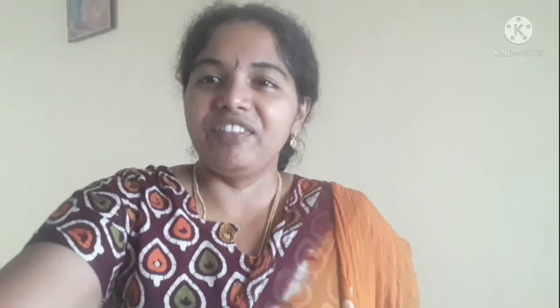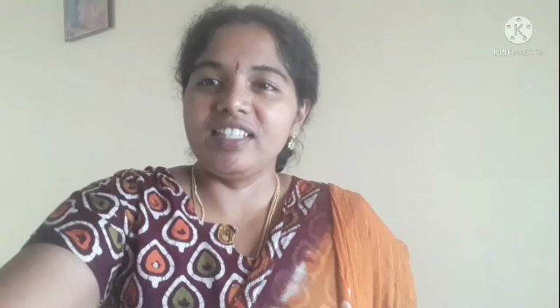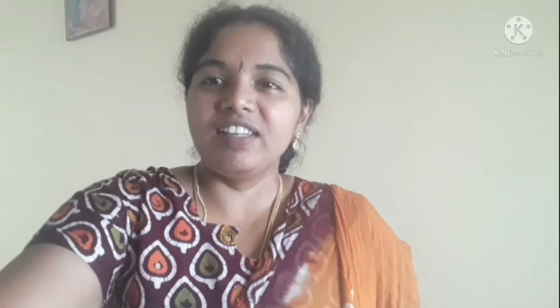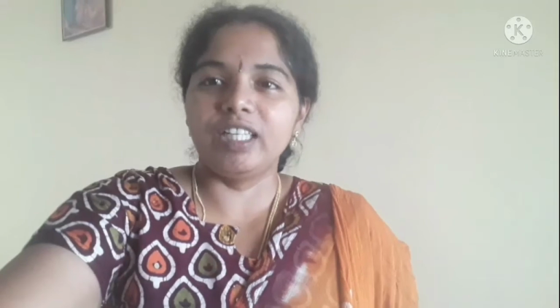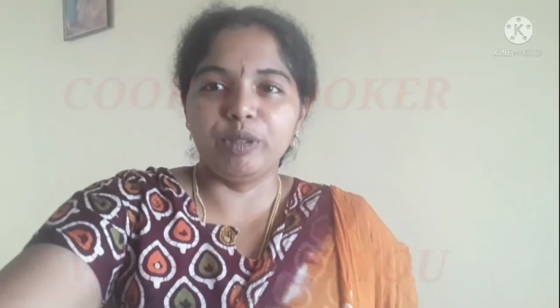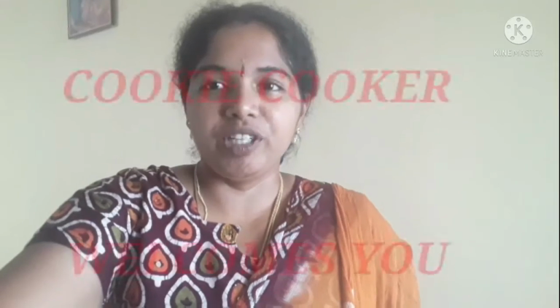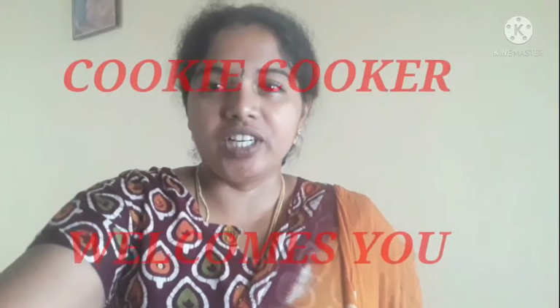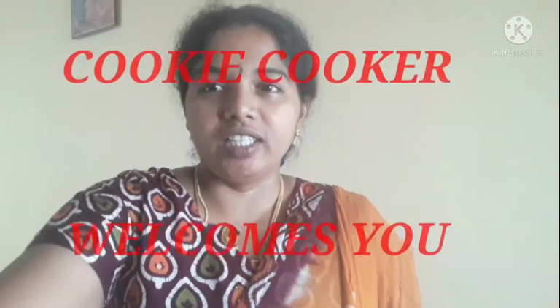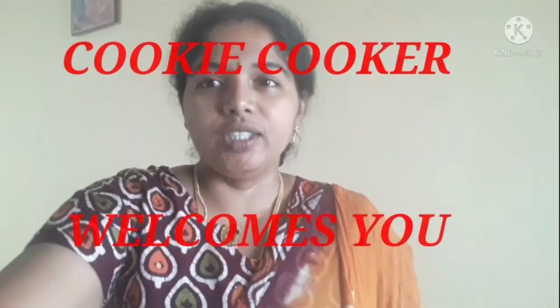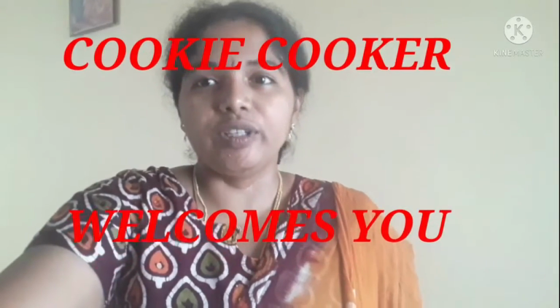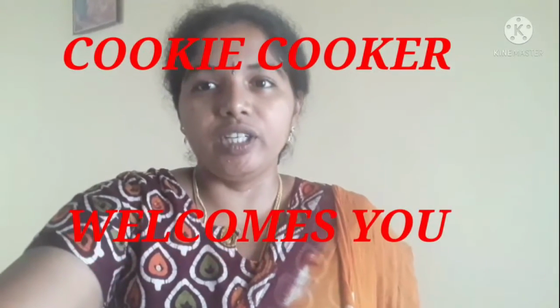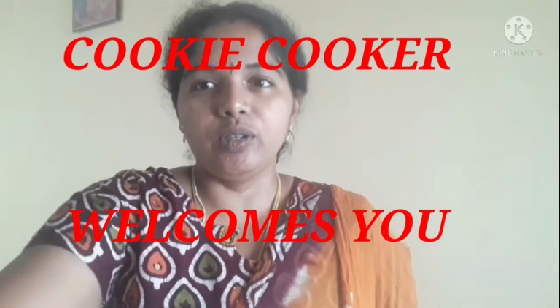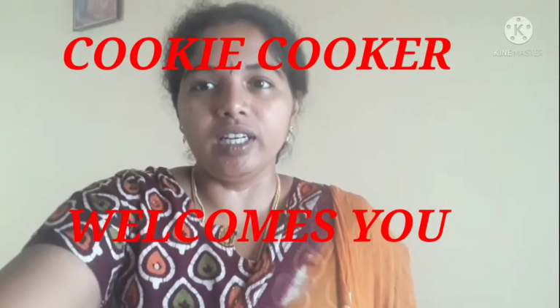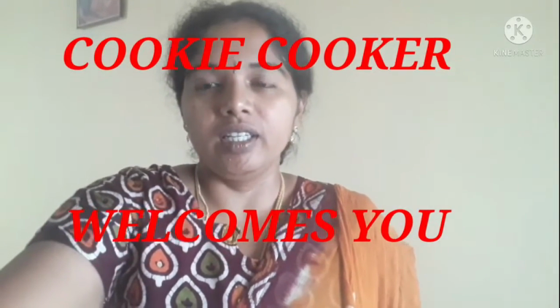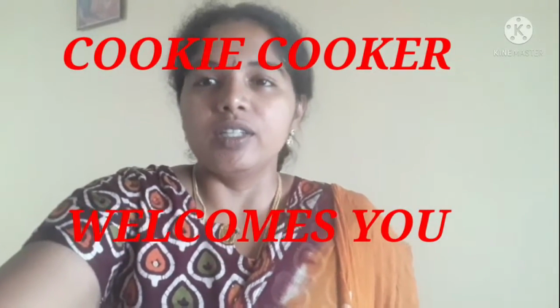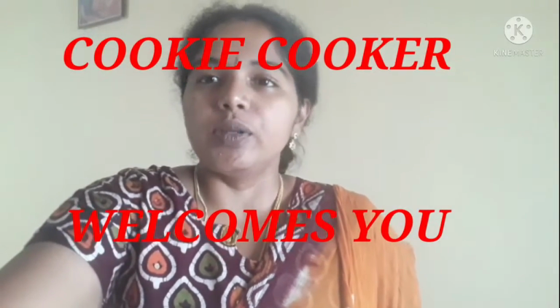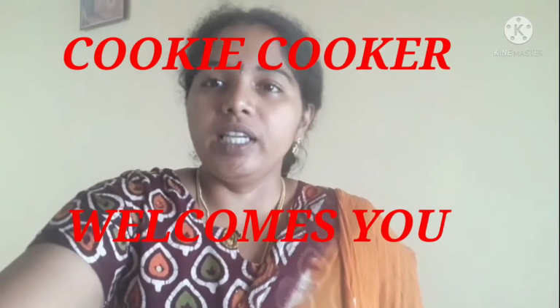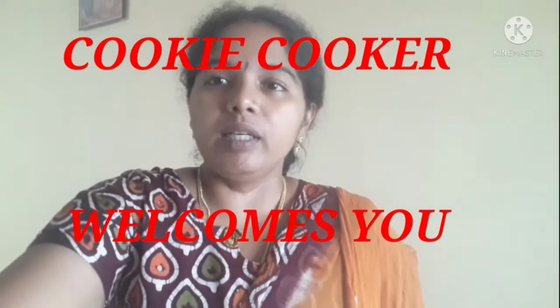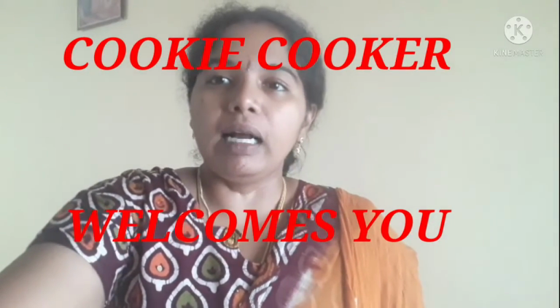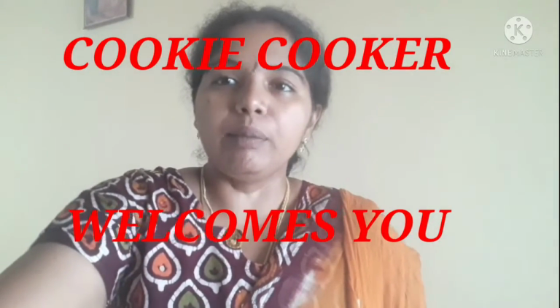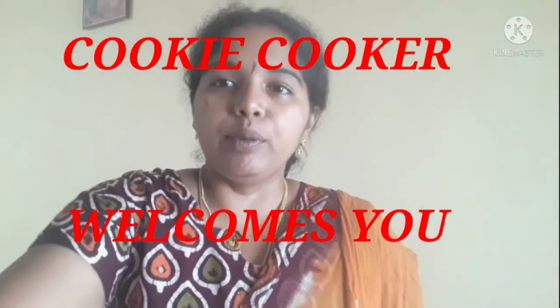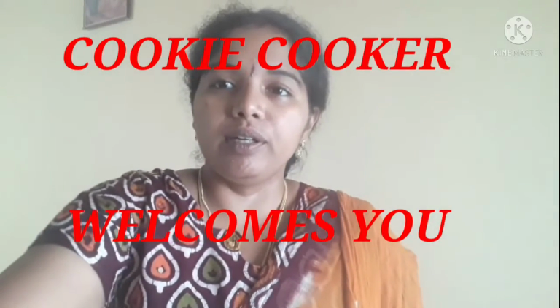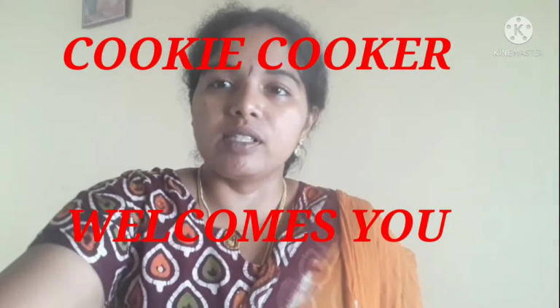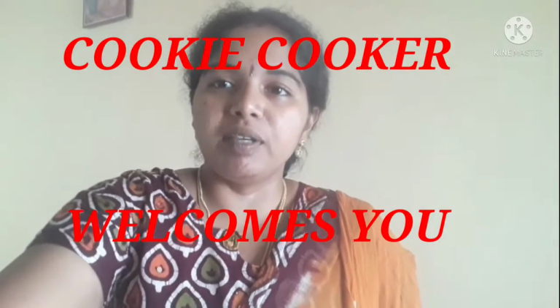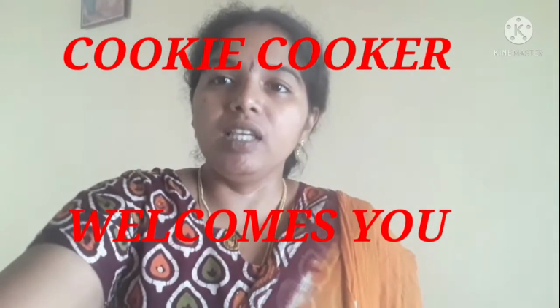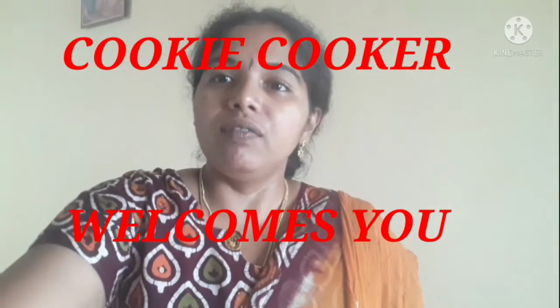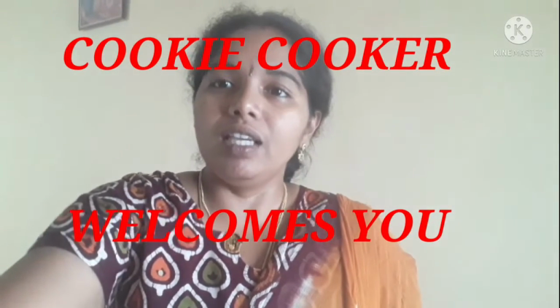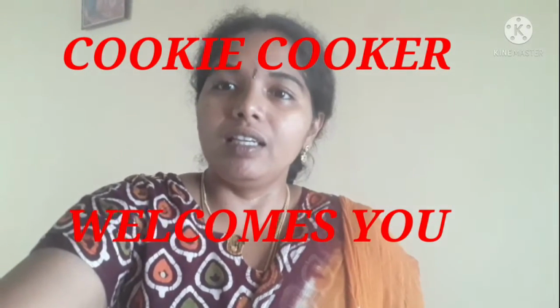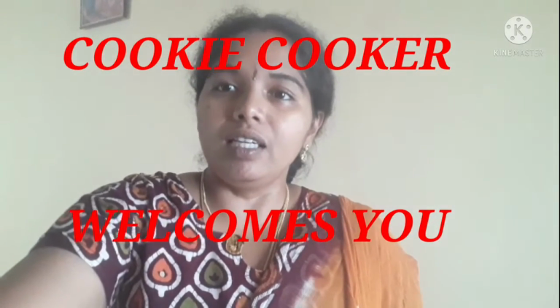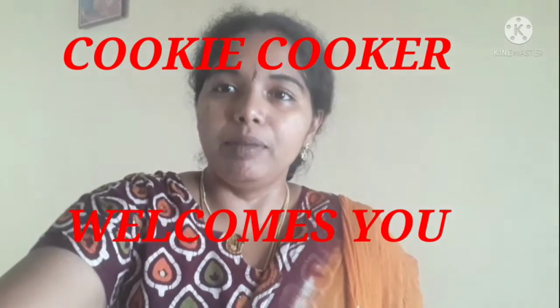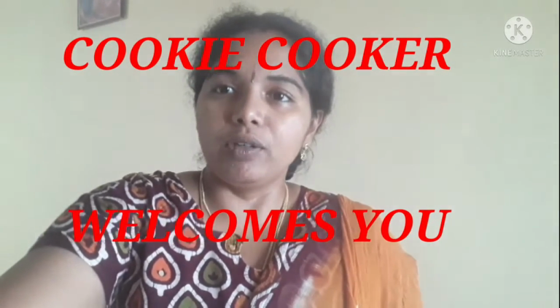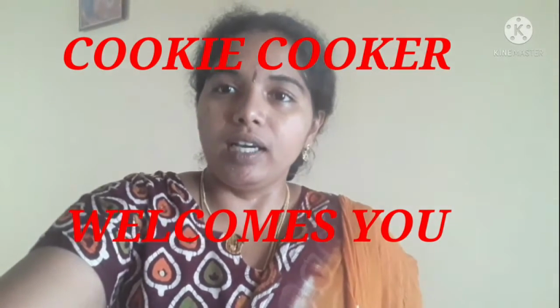Friends, welcome to my channel, Cookie Cooker. Now I am going to show you the recipe, Wheat Kili Barota.